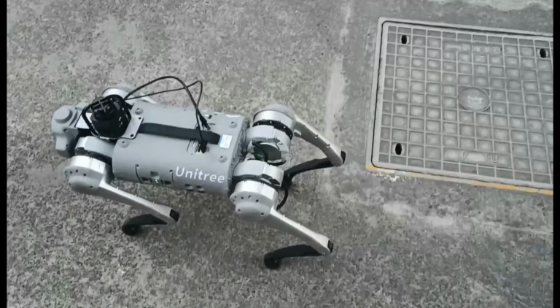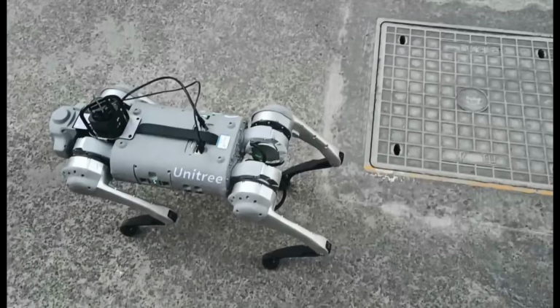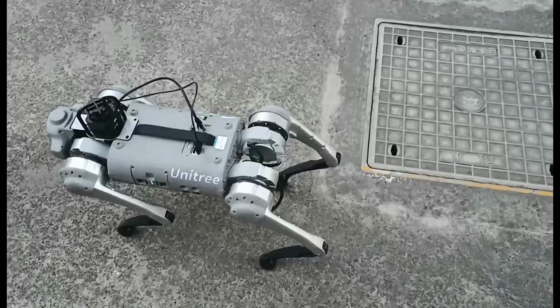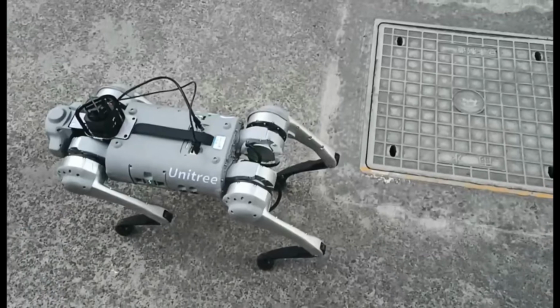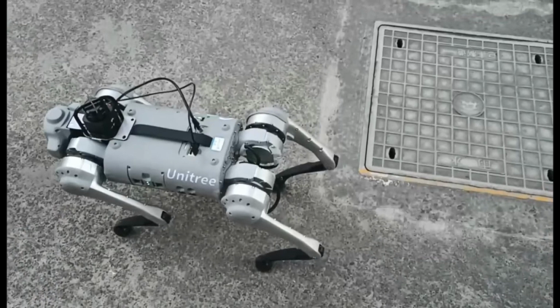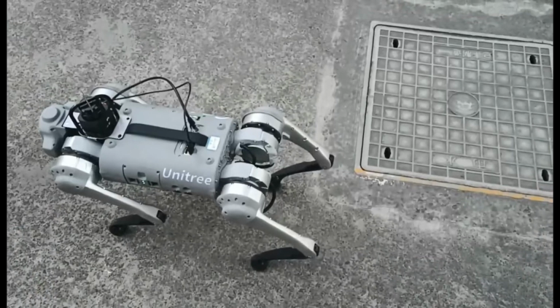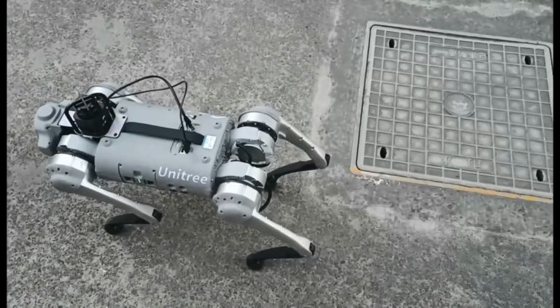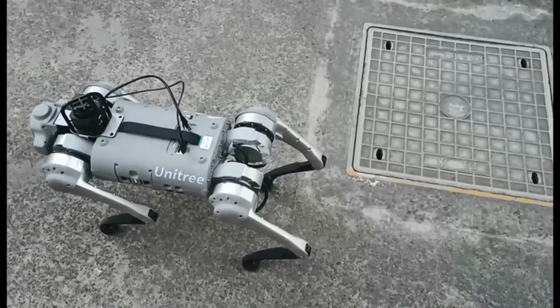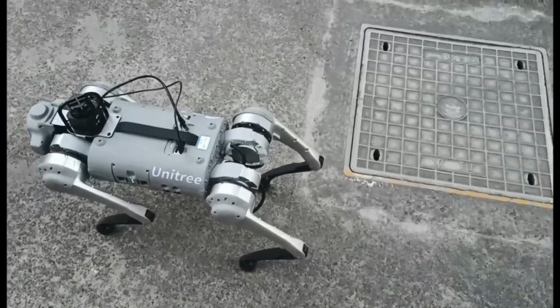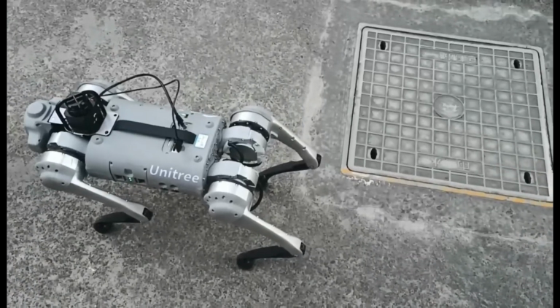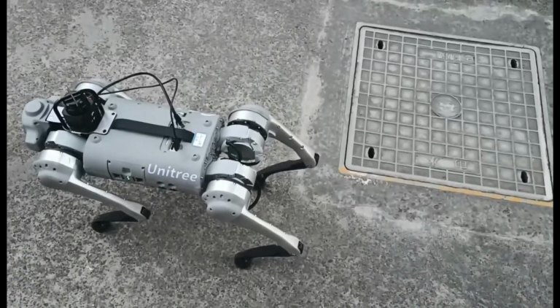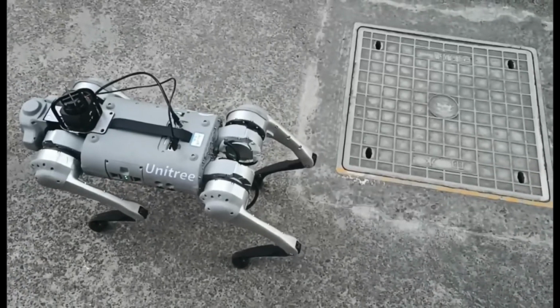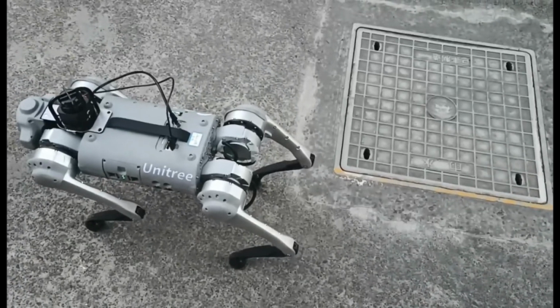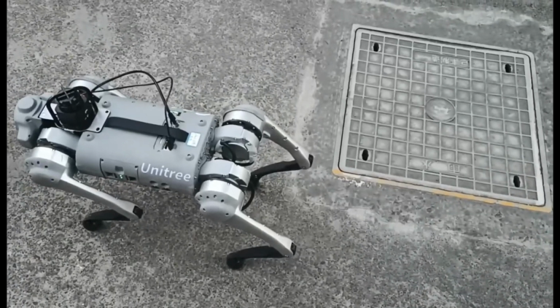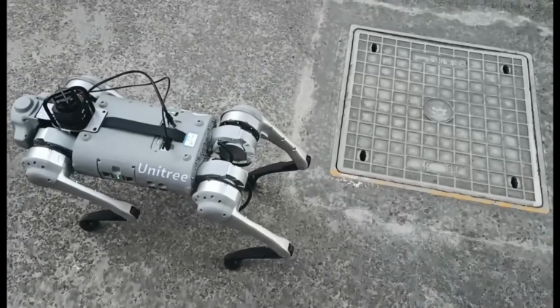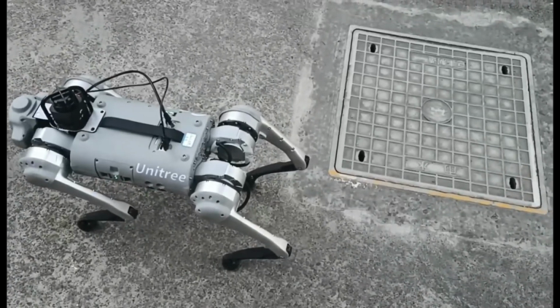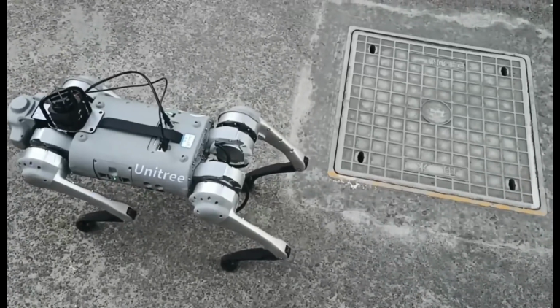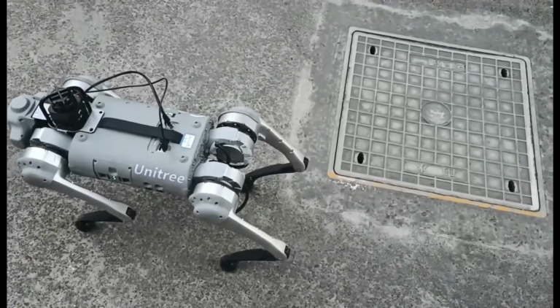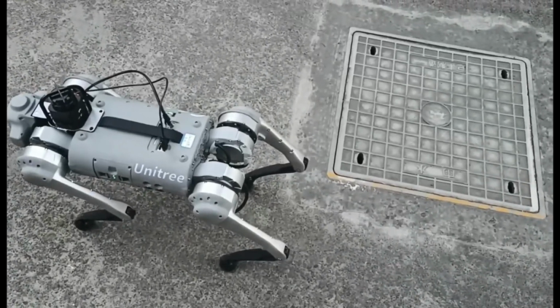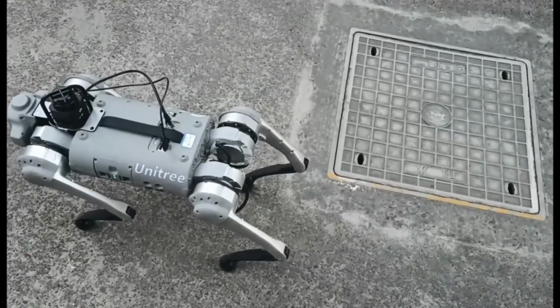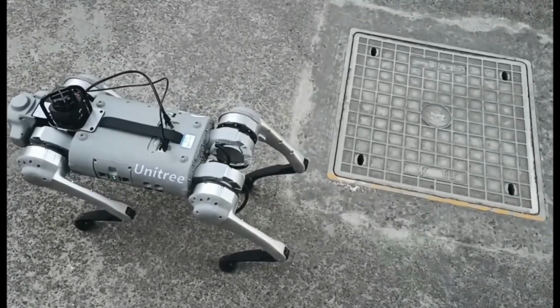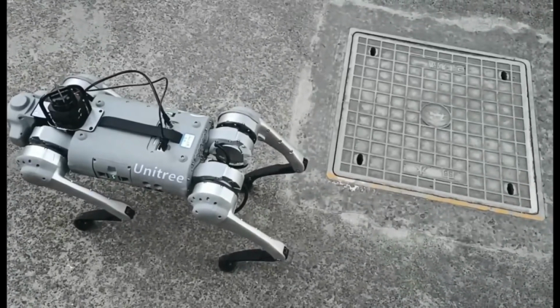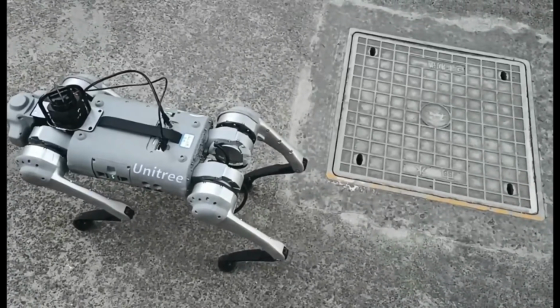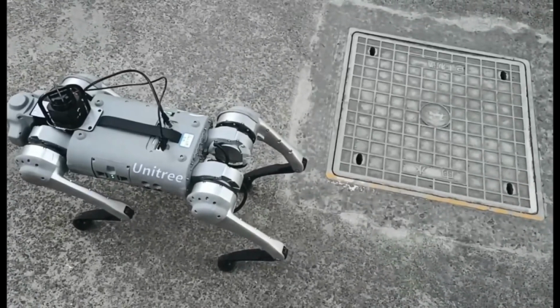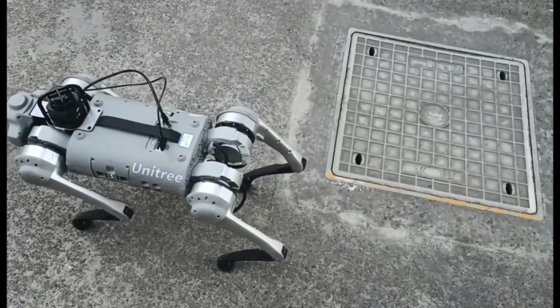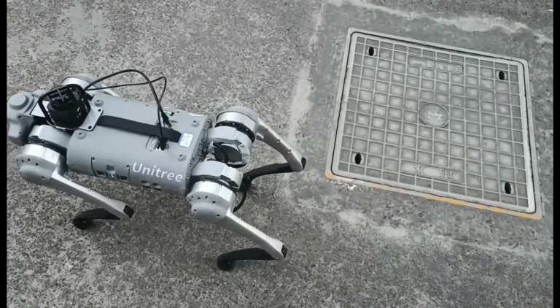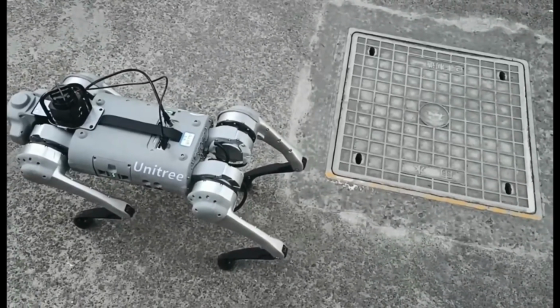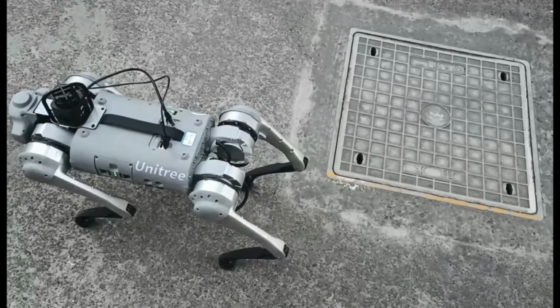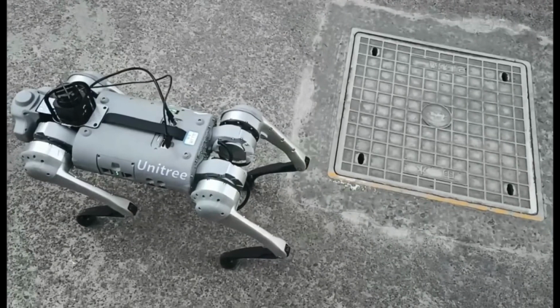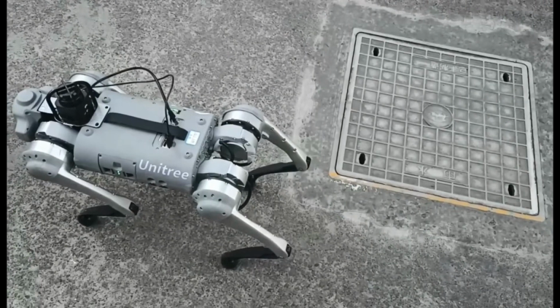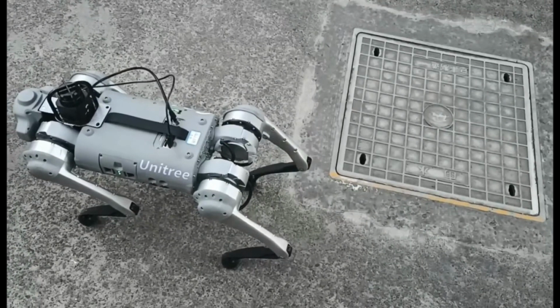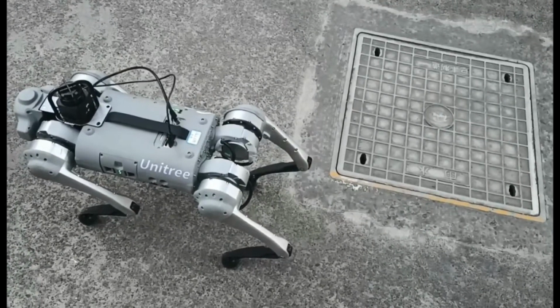Hey guys, now I would like to introduce the basic usage of our 2D LiDAR.